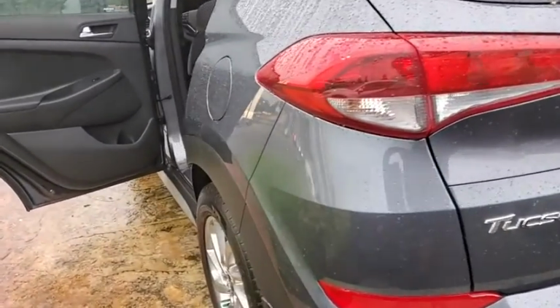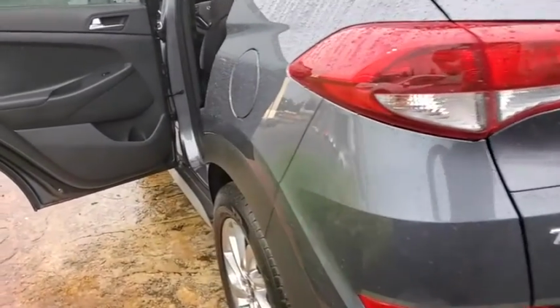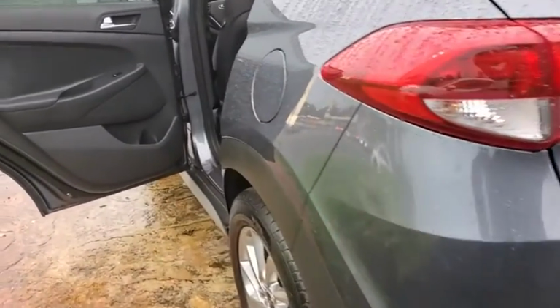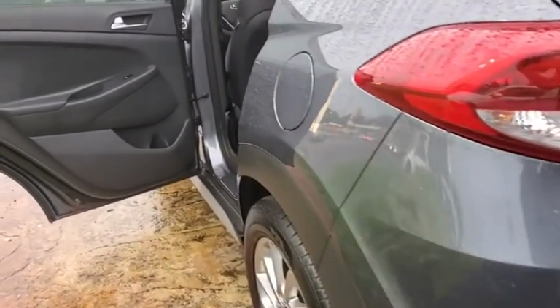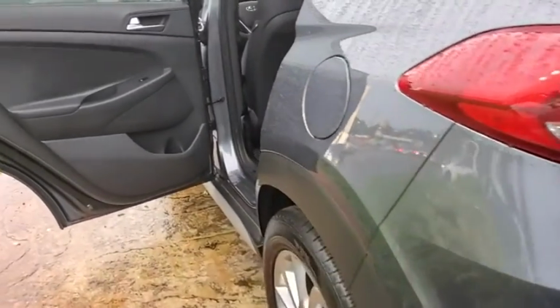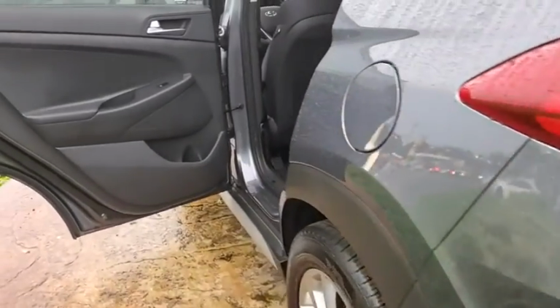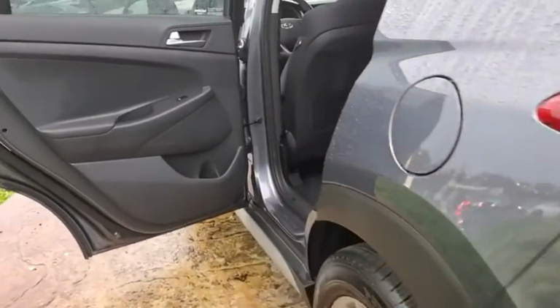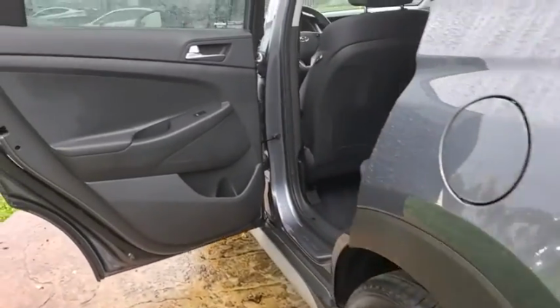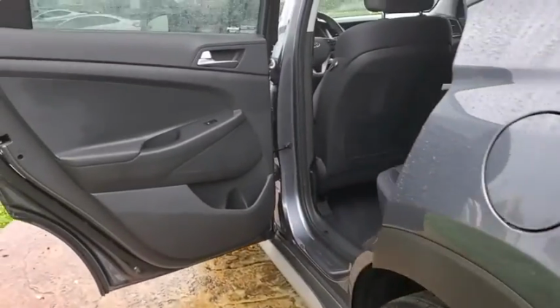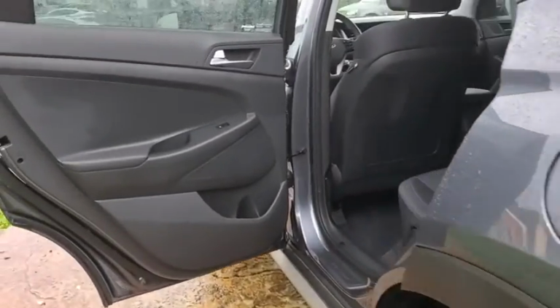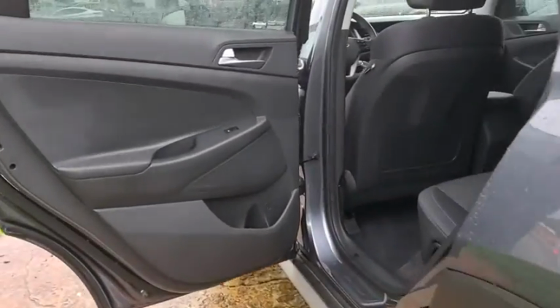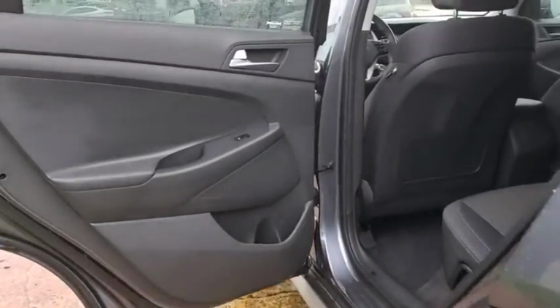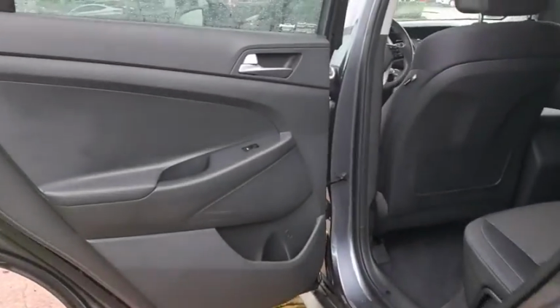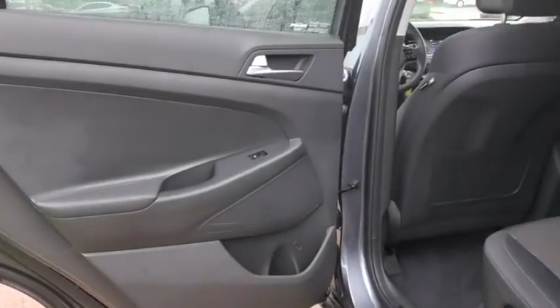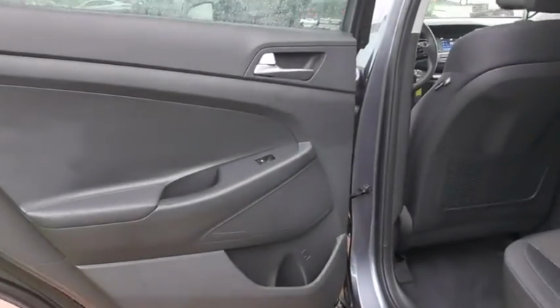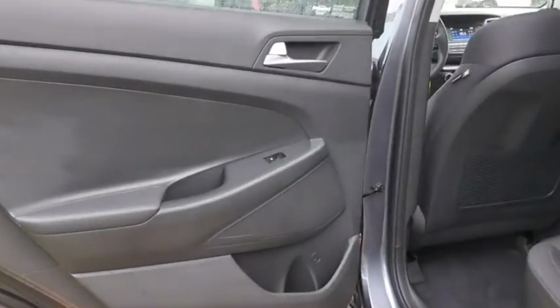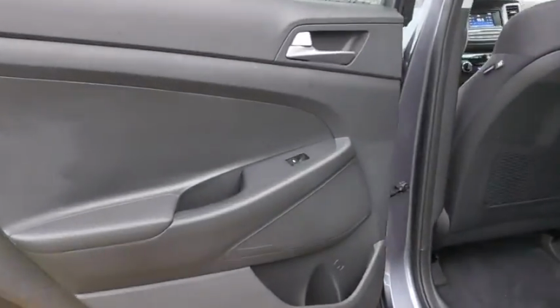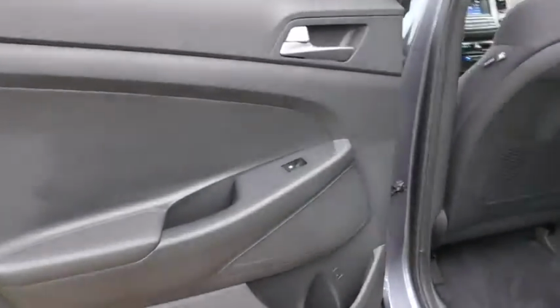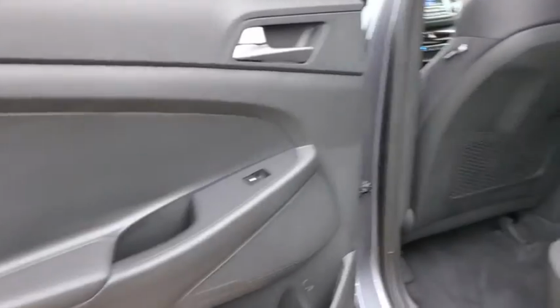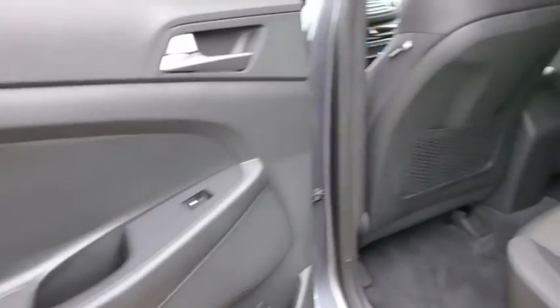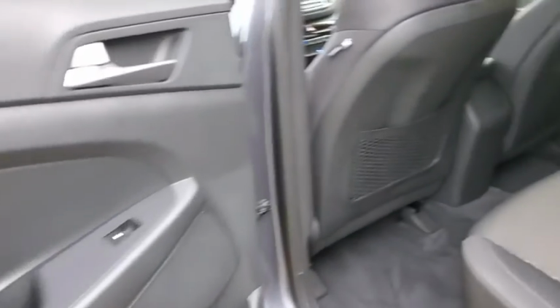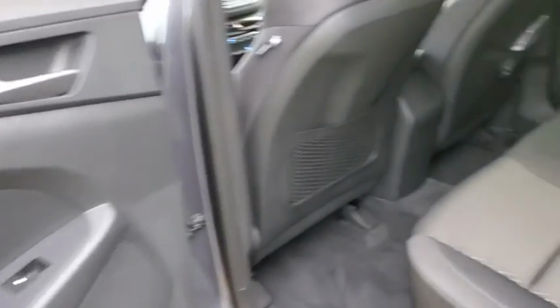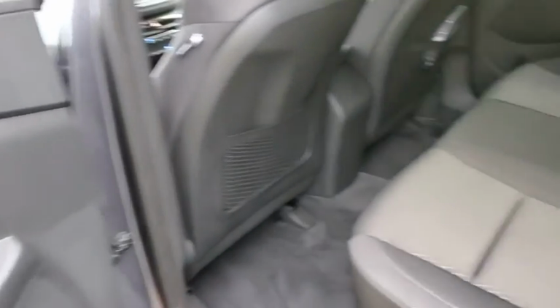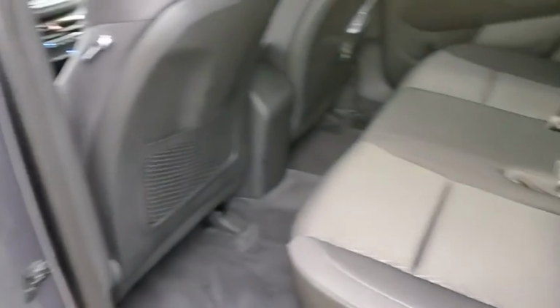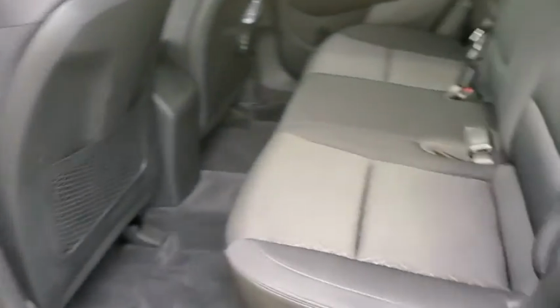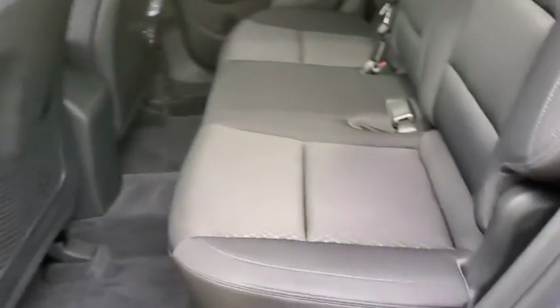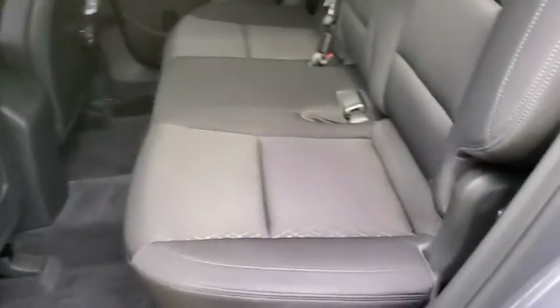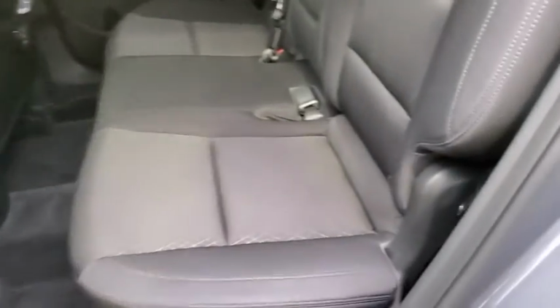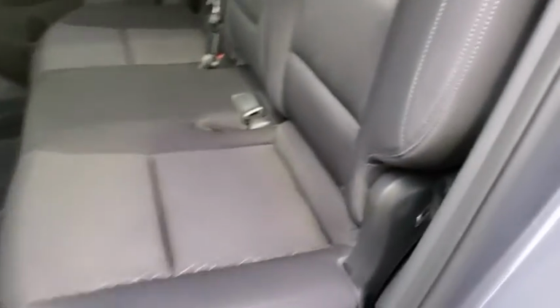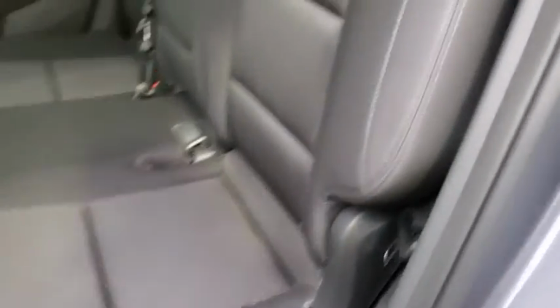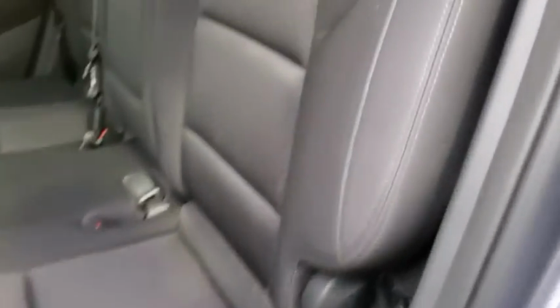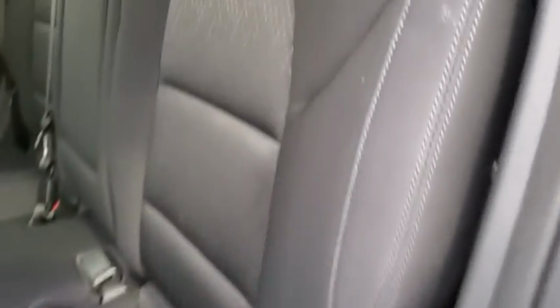This vehicle has less than 8,000 miles. Here are some of this vehicle's great options.